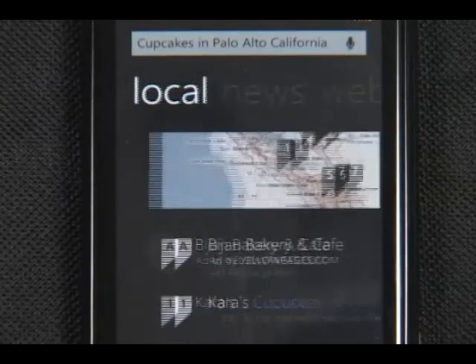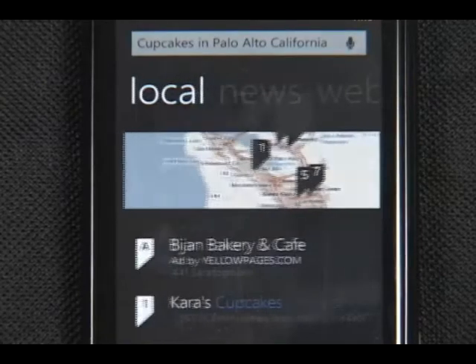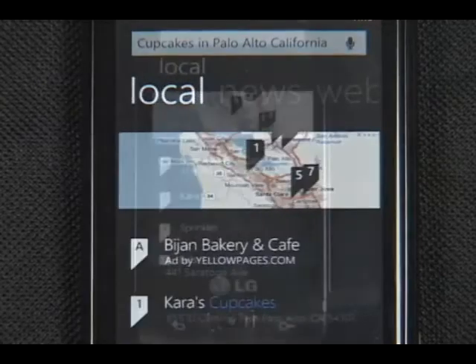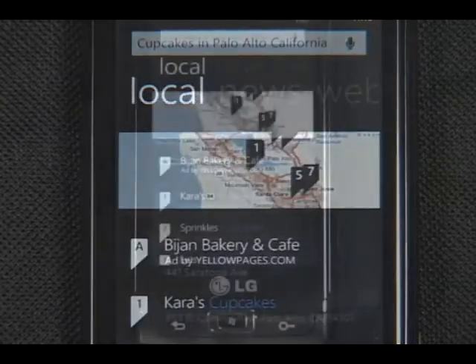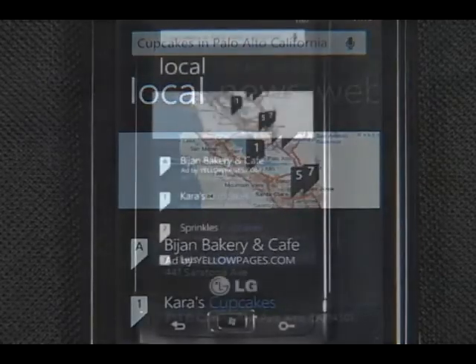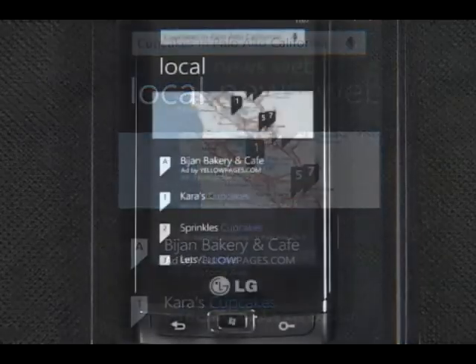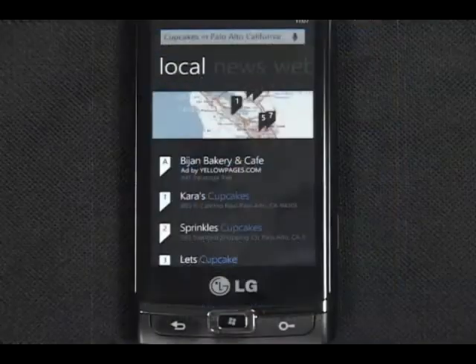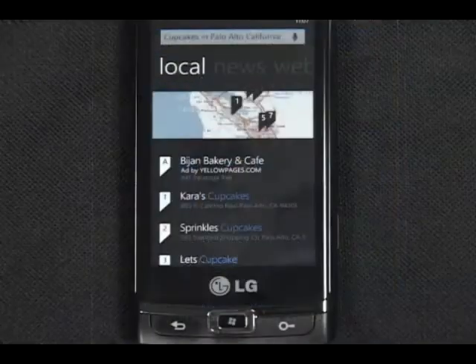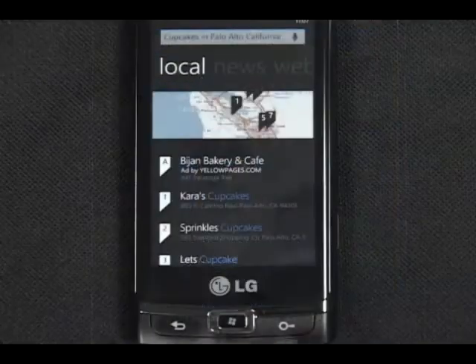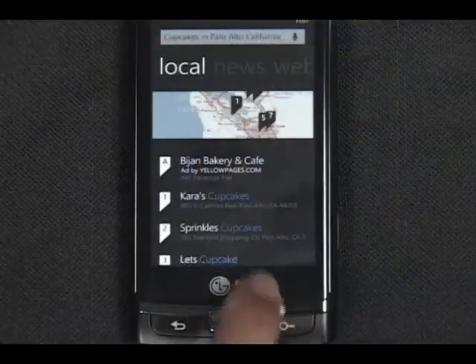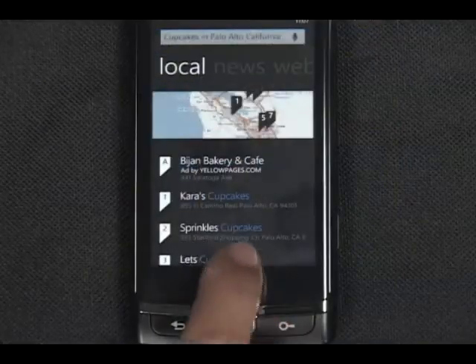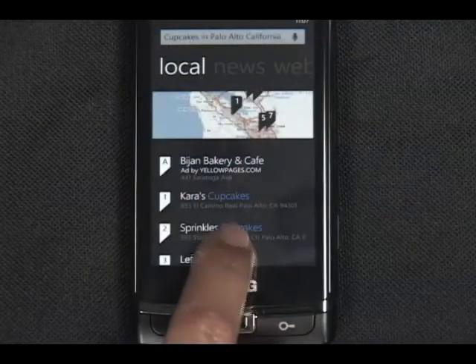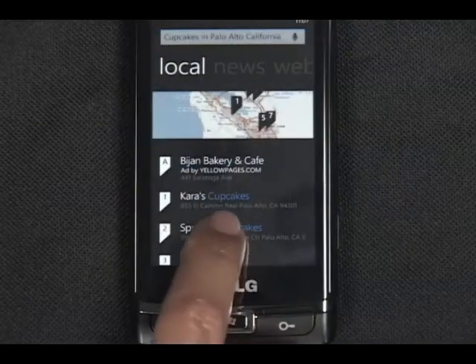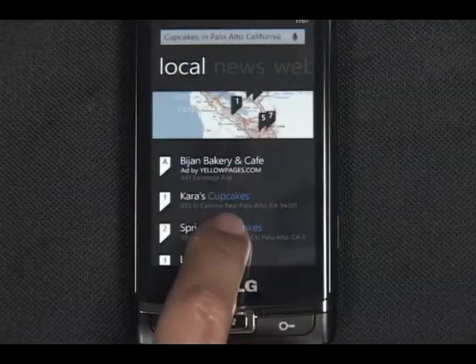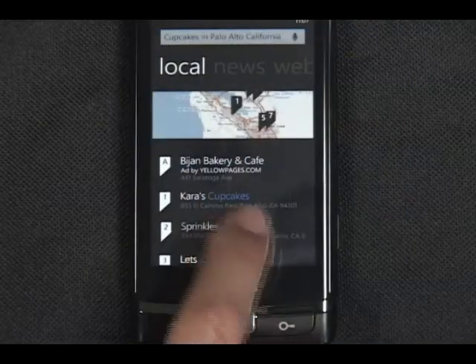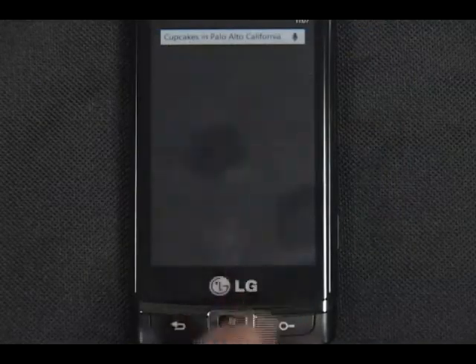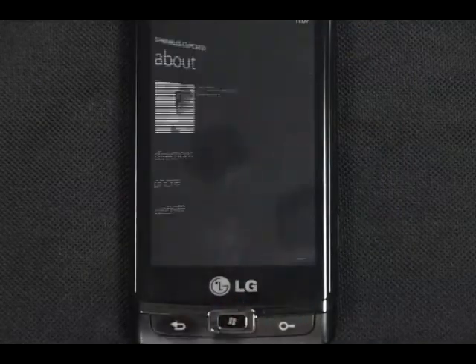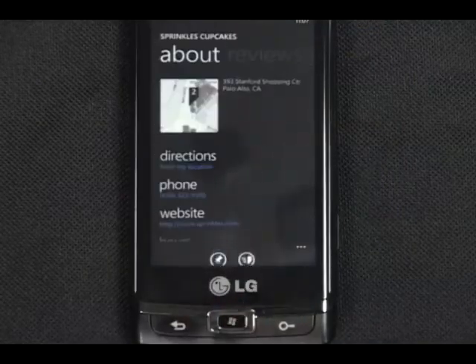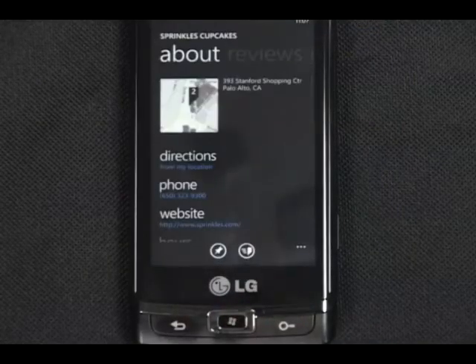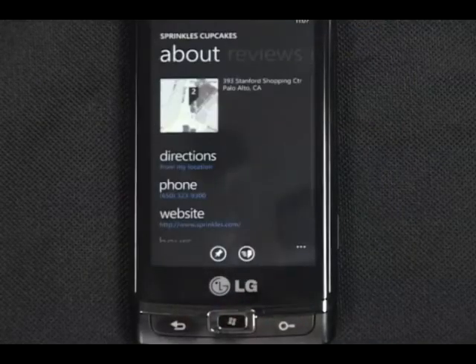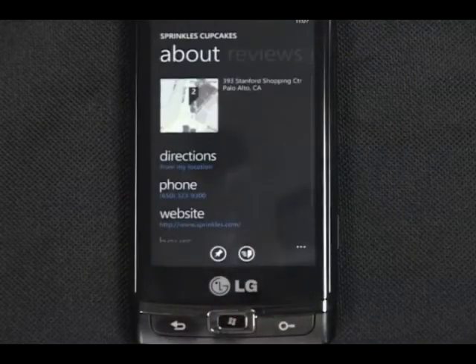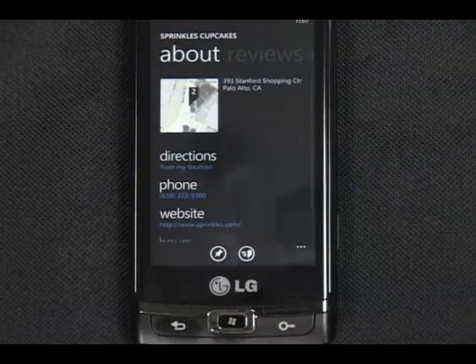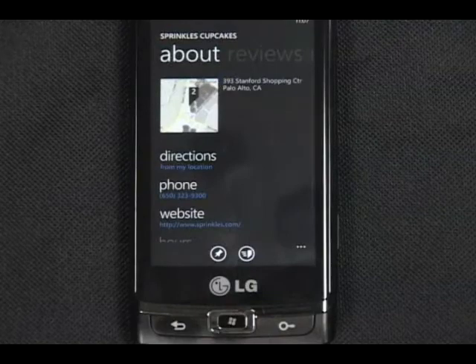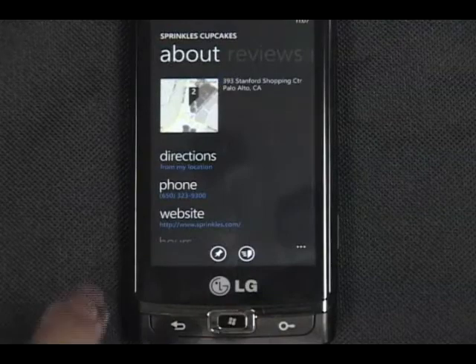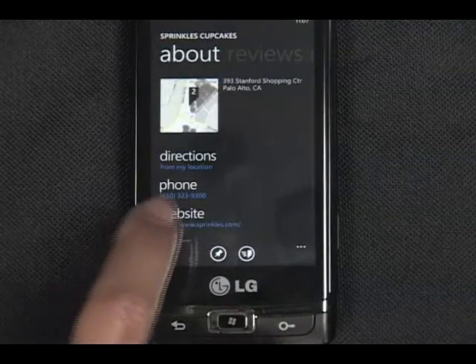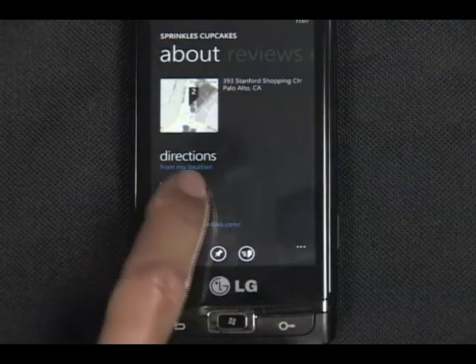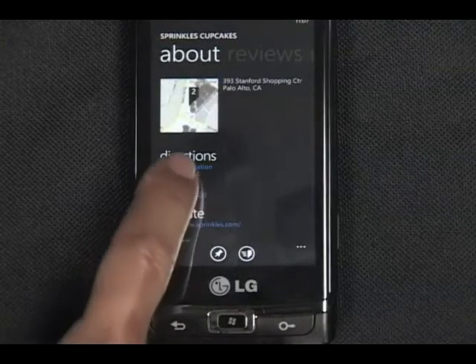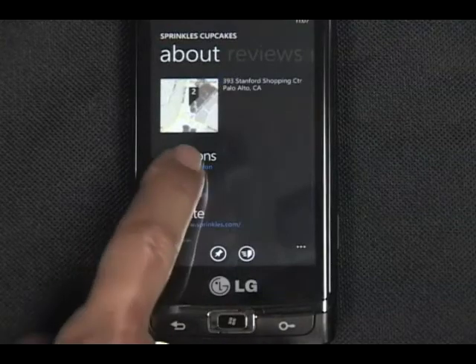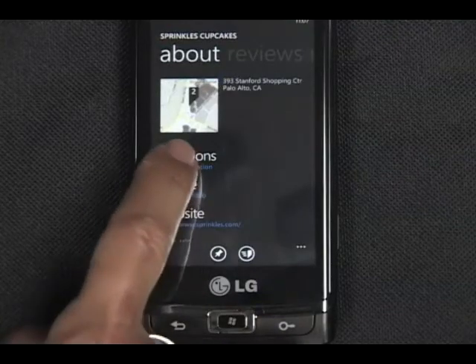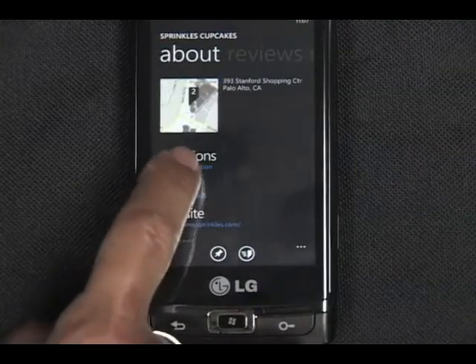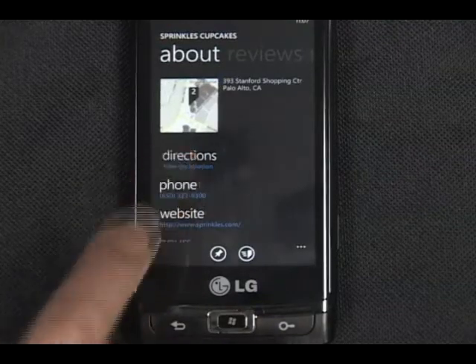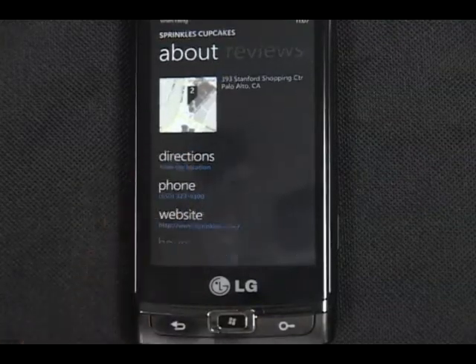Oh great, they have a Sprinkles nearby. I hope they have red velvet cupcakes.